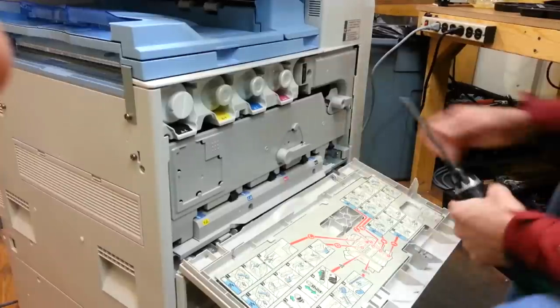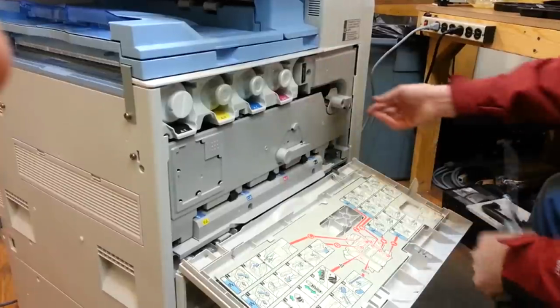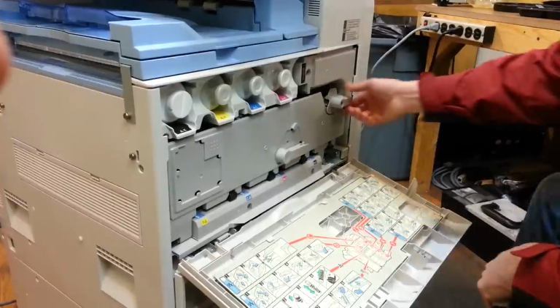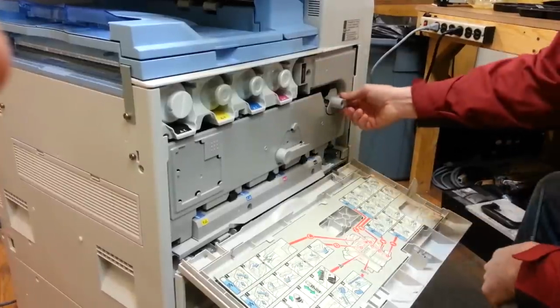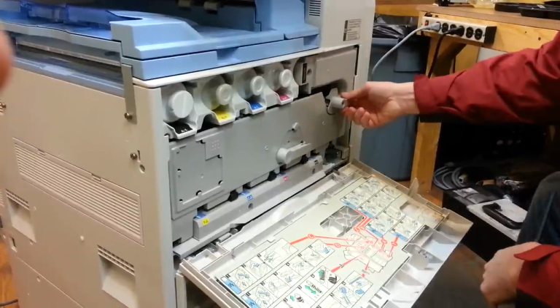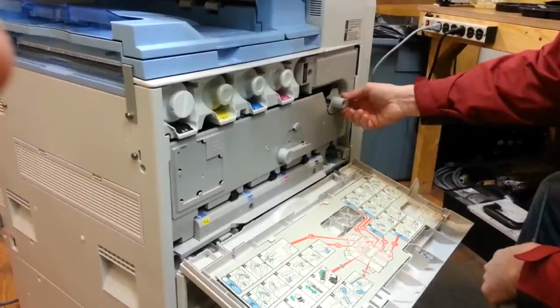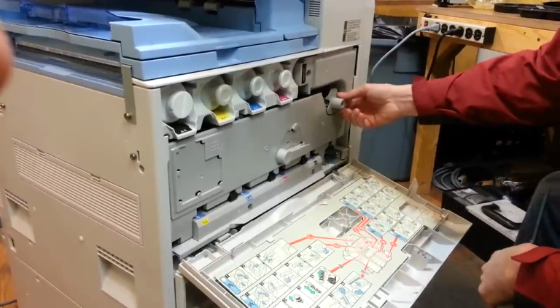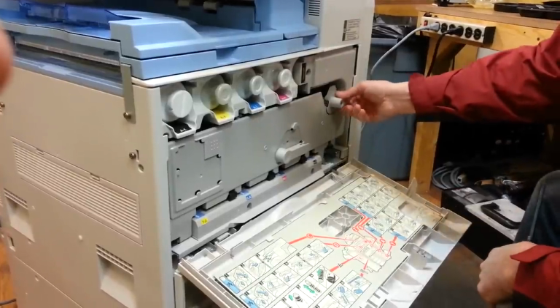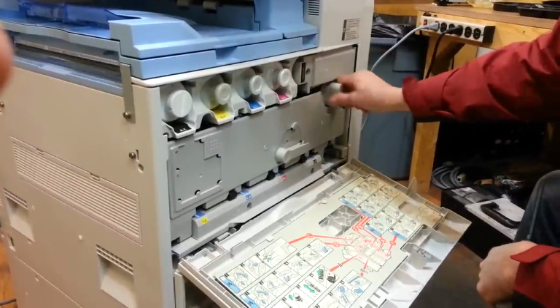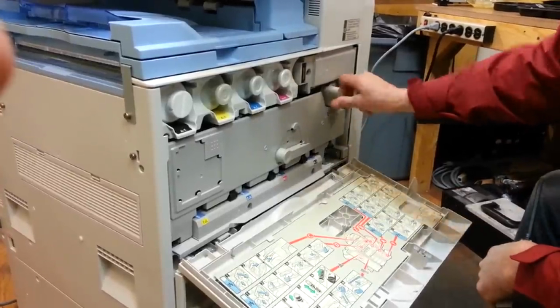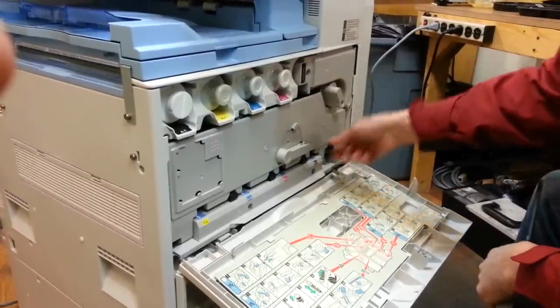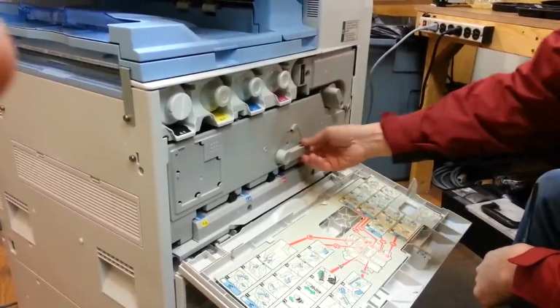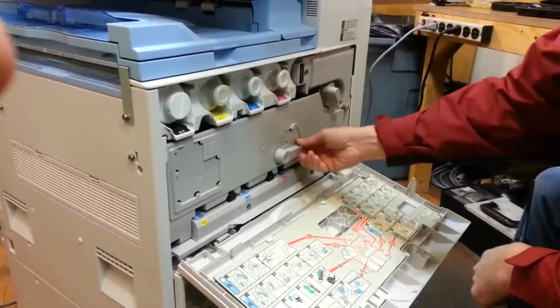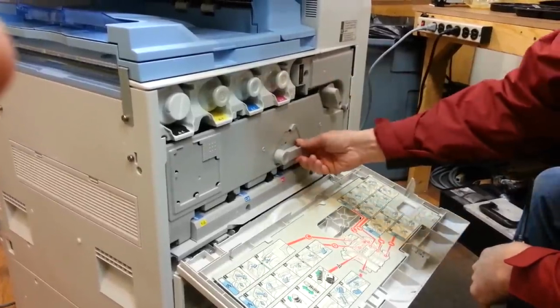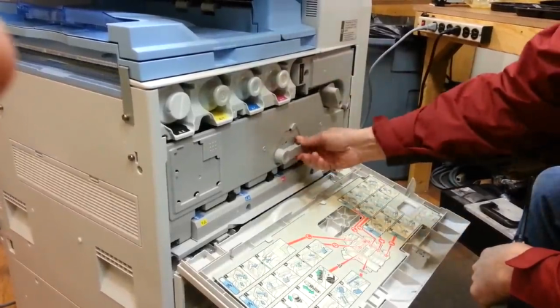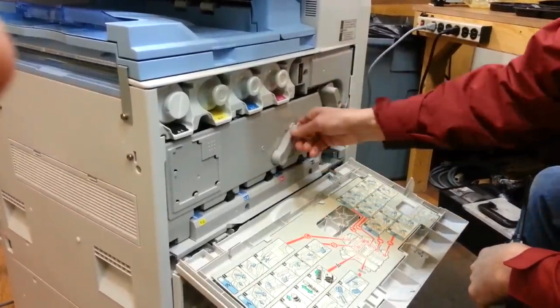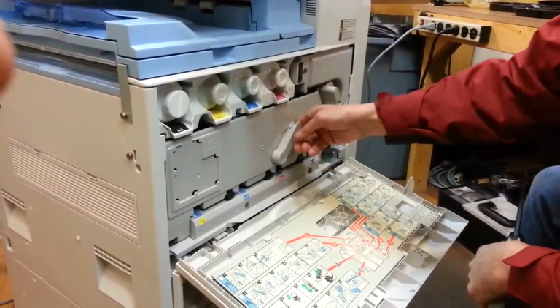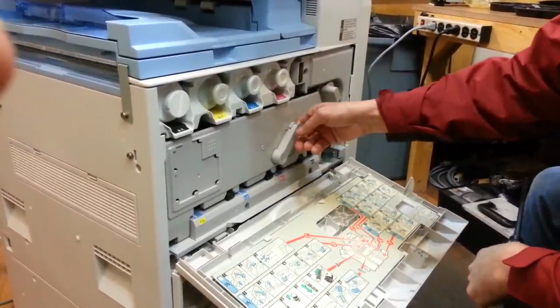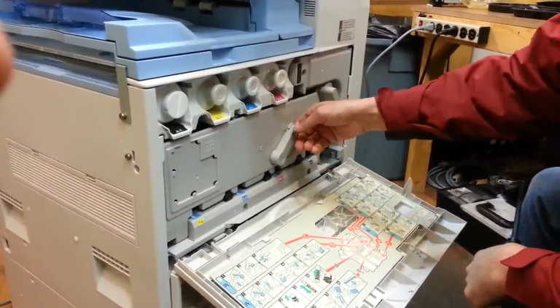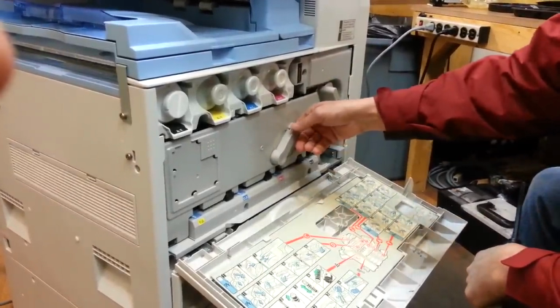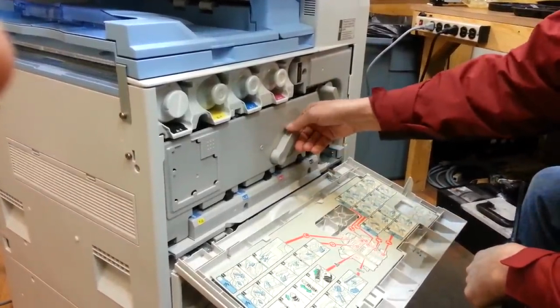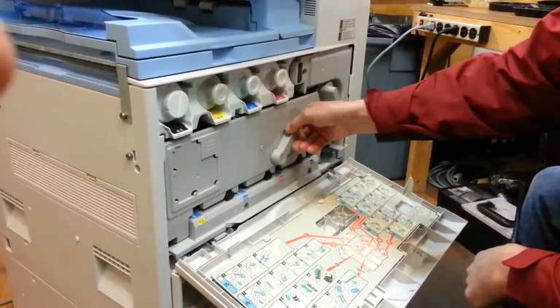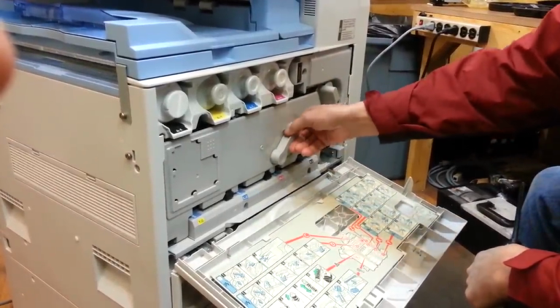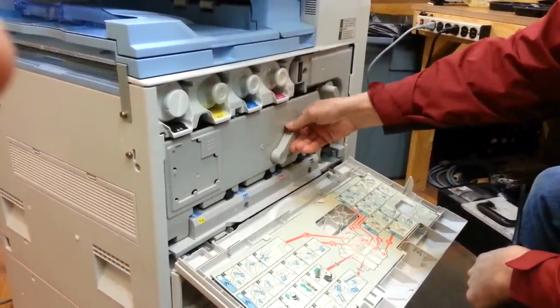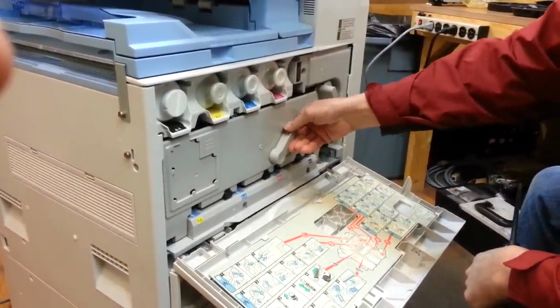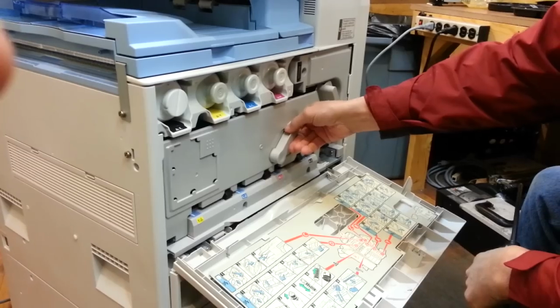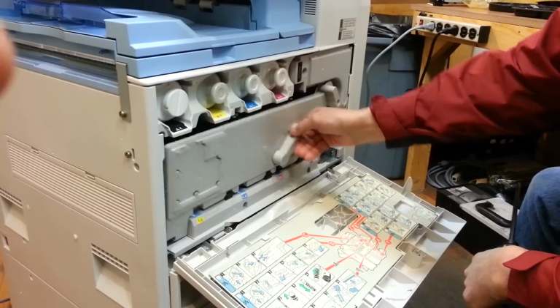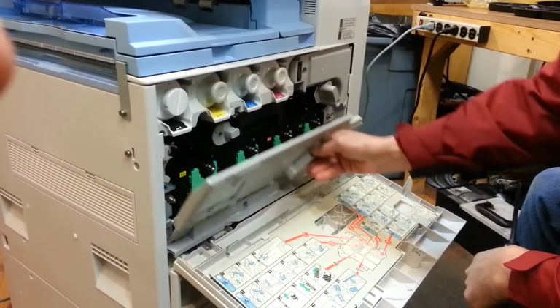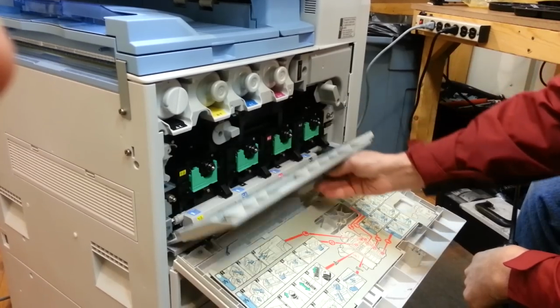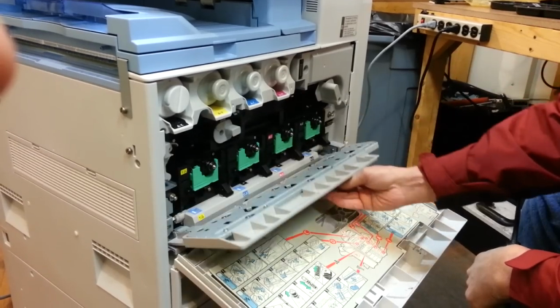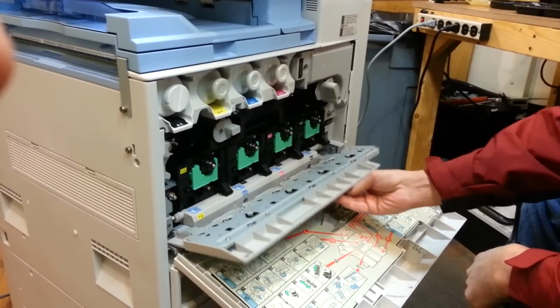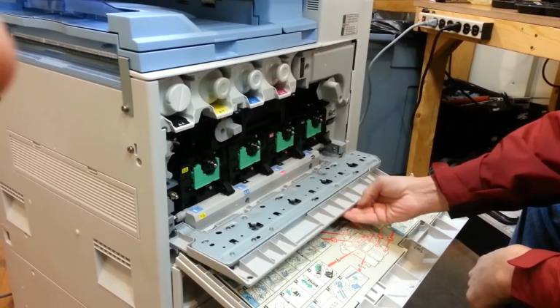Then there'll be two handles — one right here, one right here. You lift those up and pull on this door.